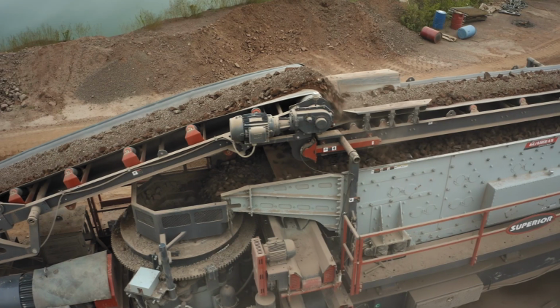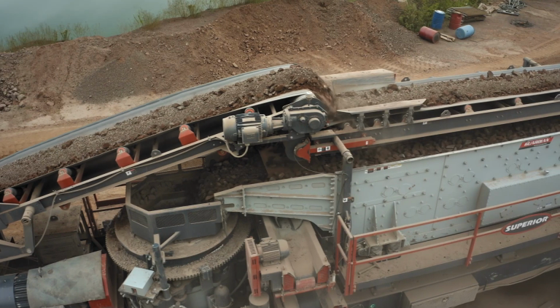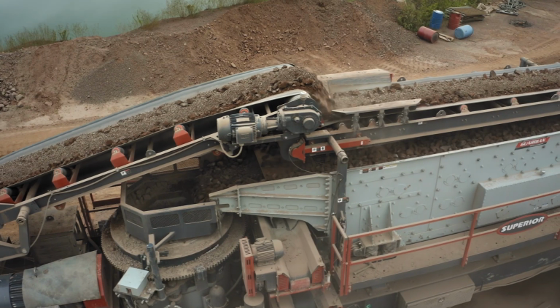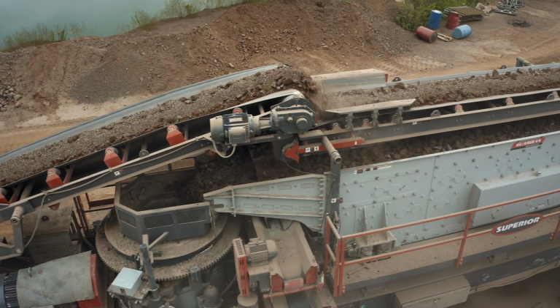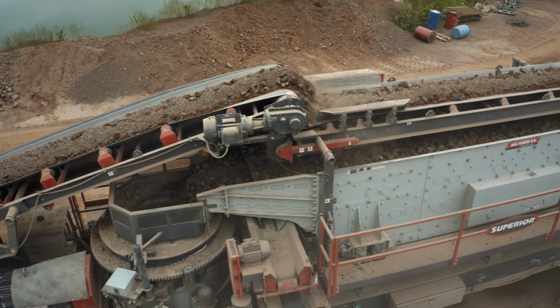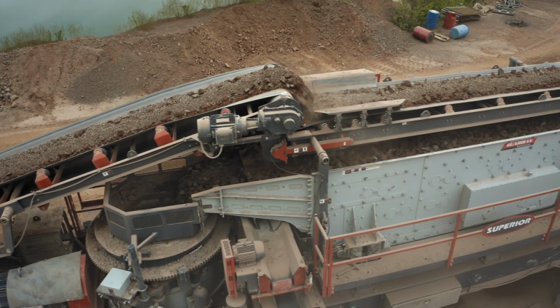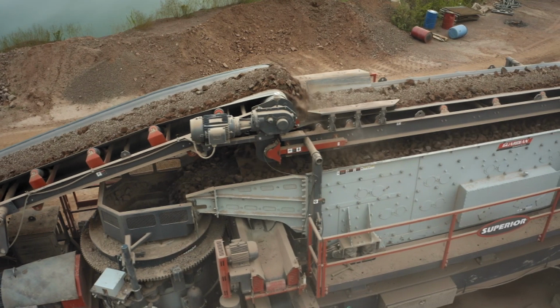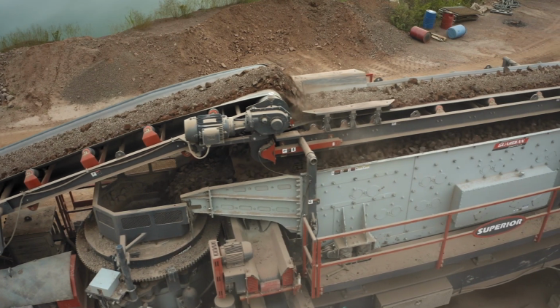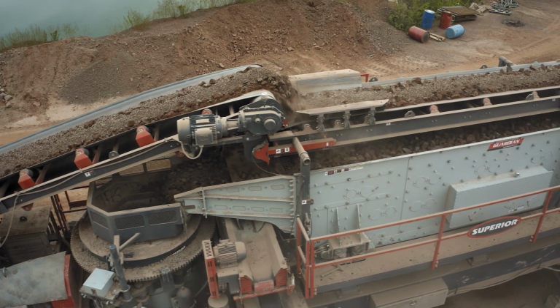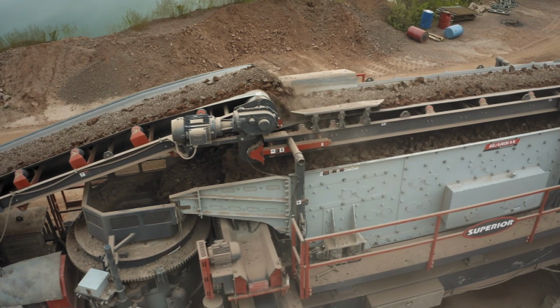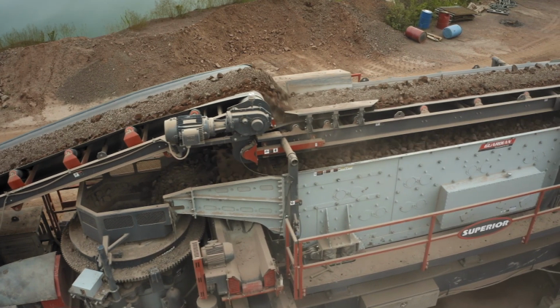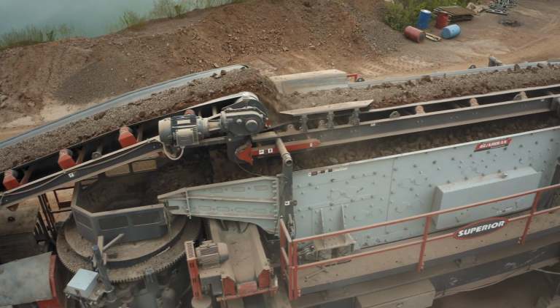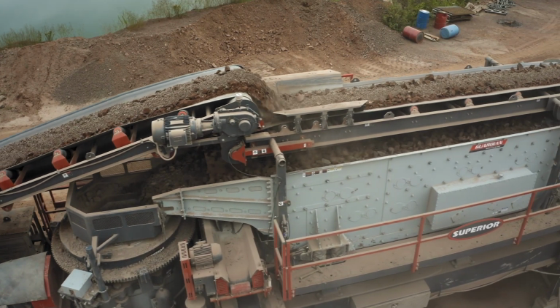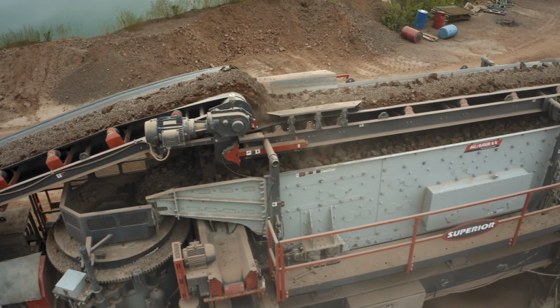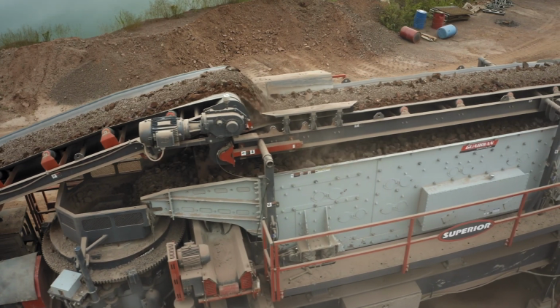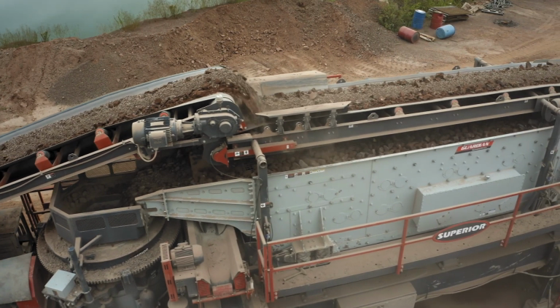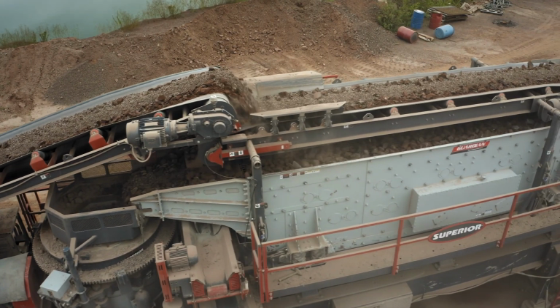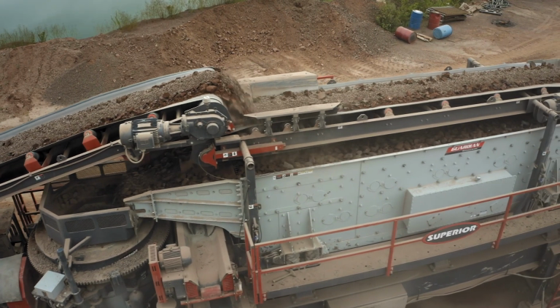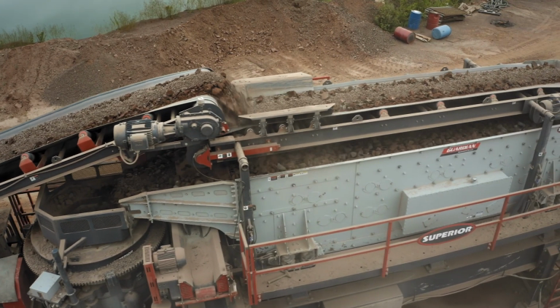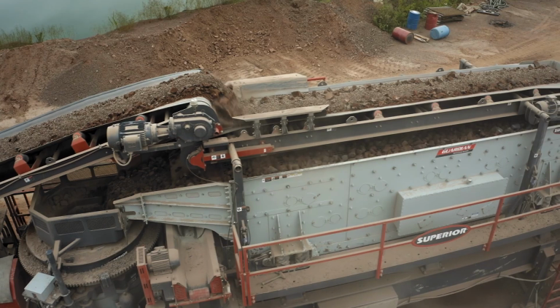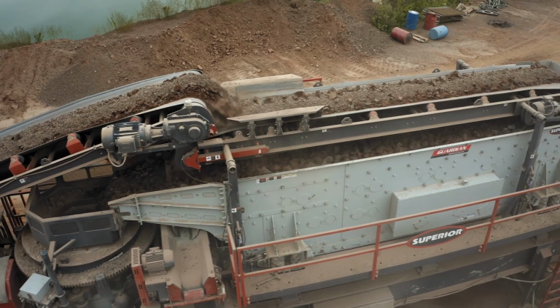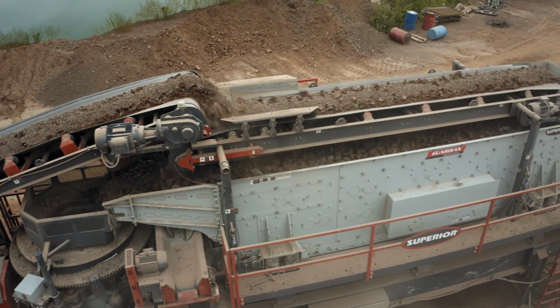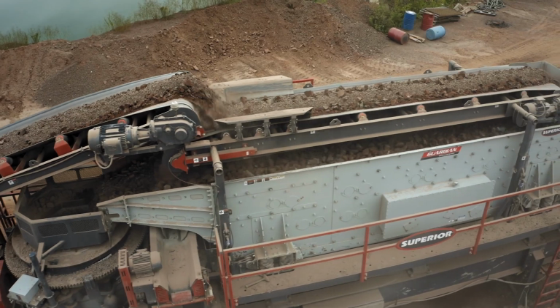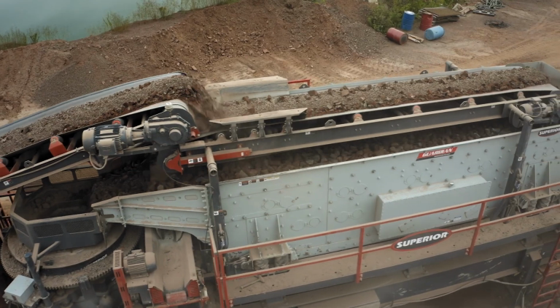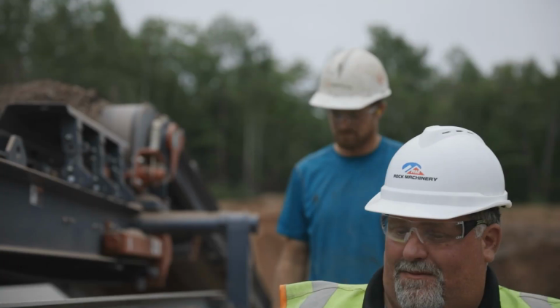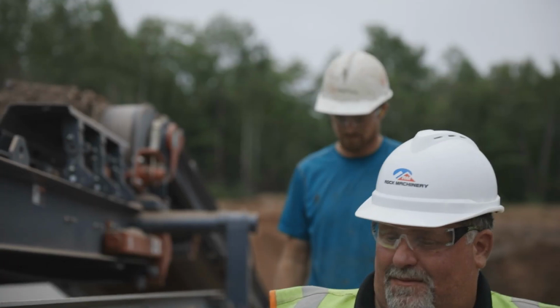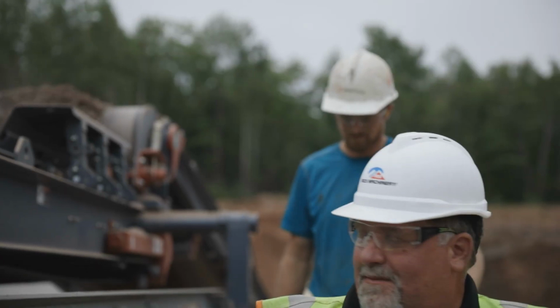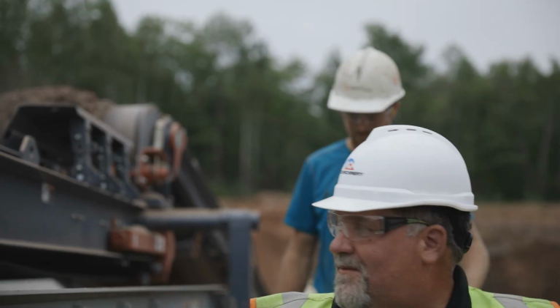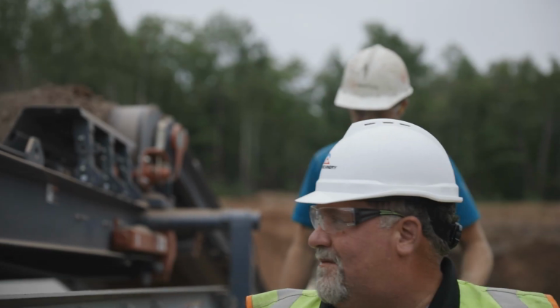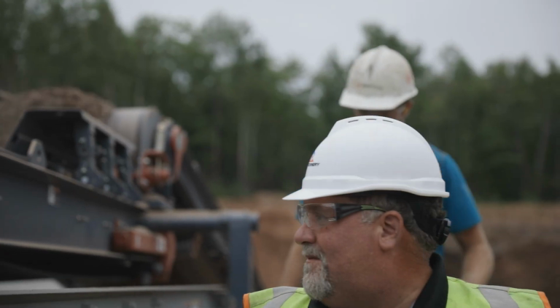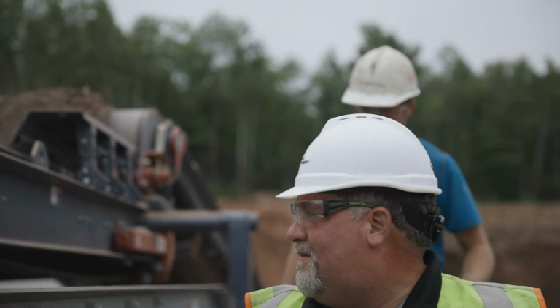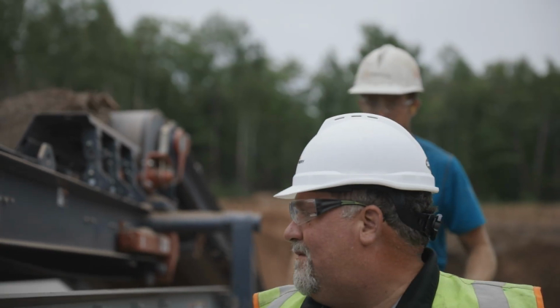Anything to do with the aggregate production, we can service anything that they have and supply the parts and machines they need.